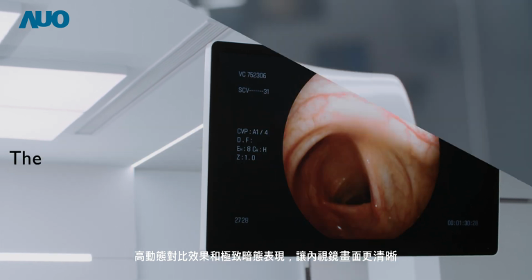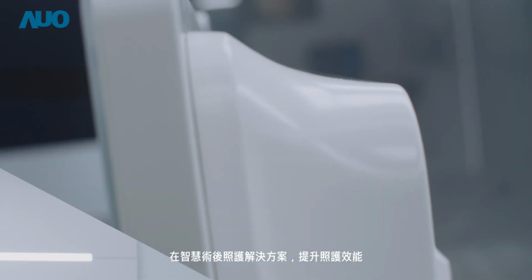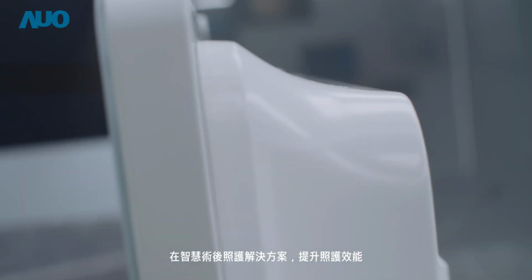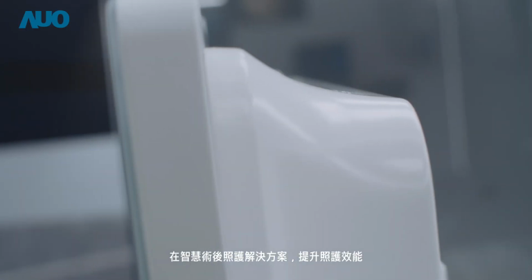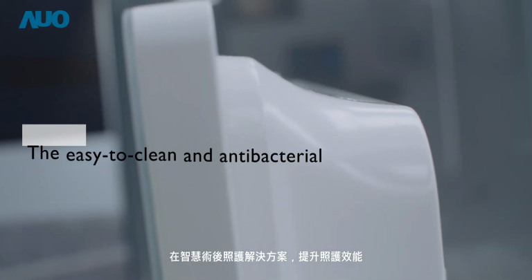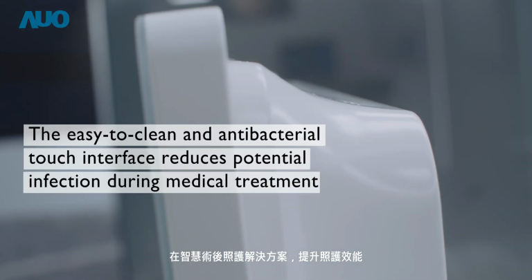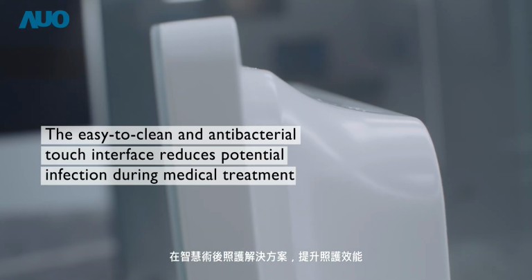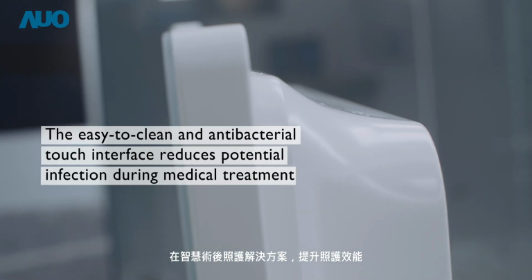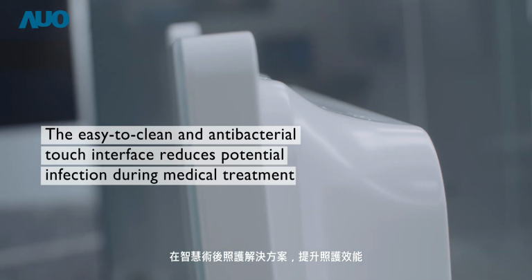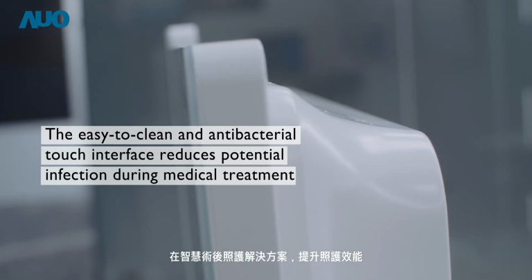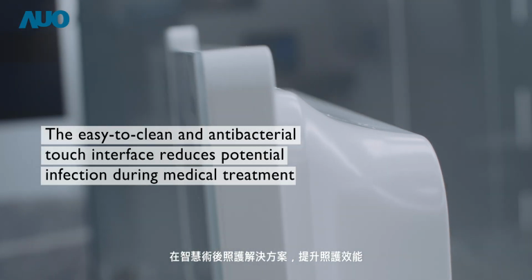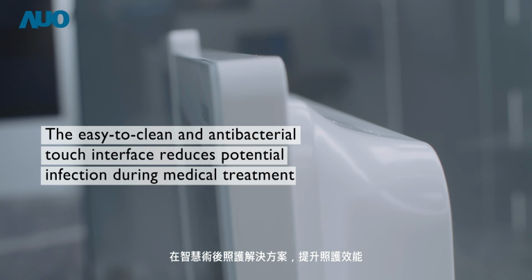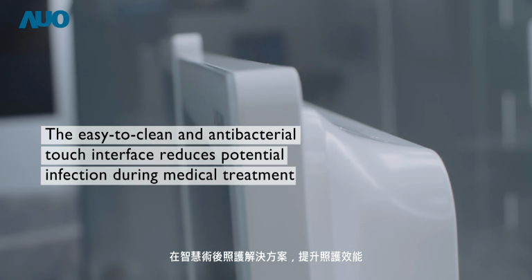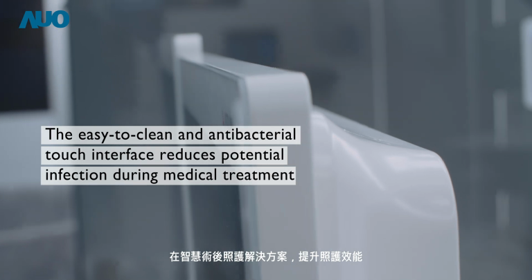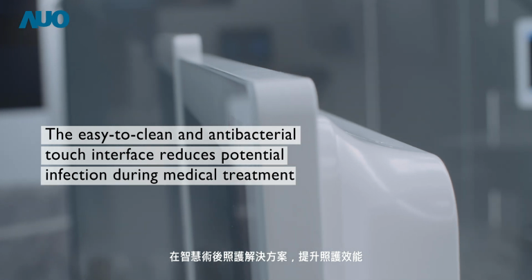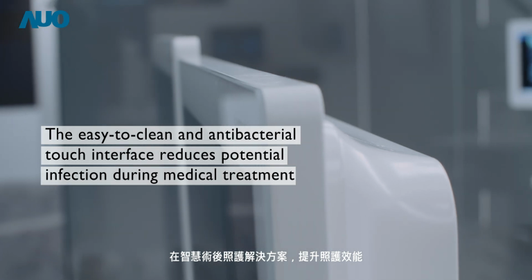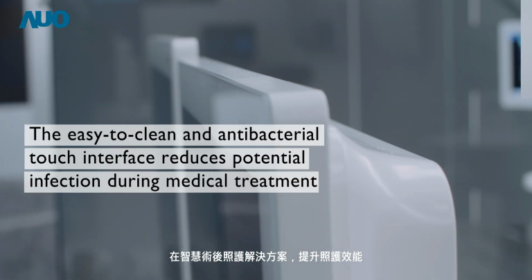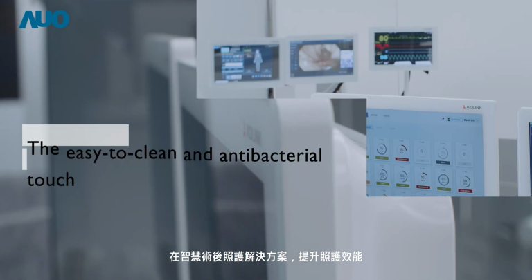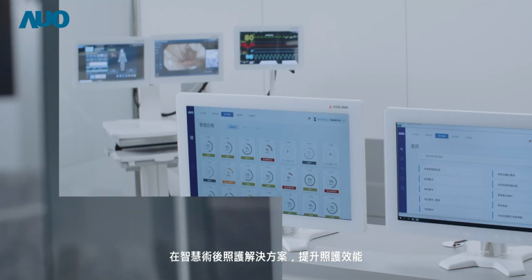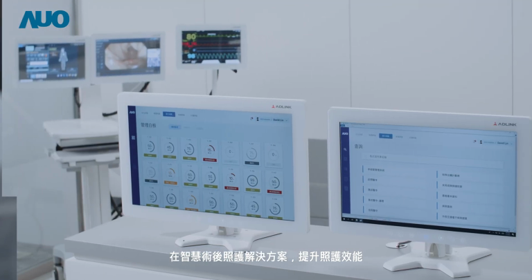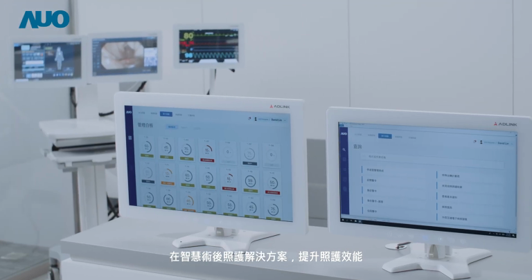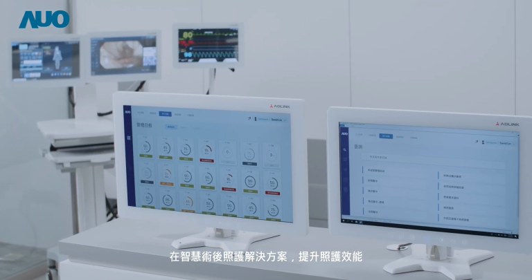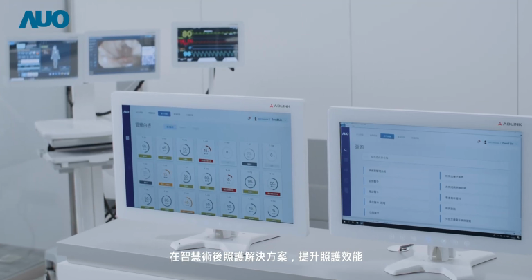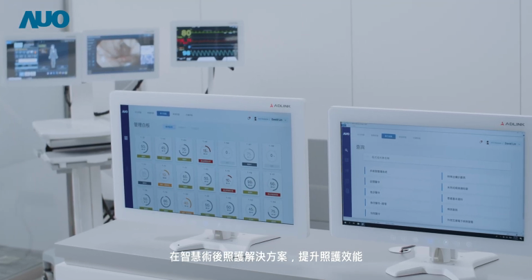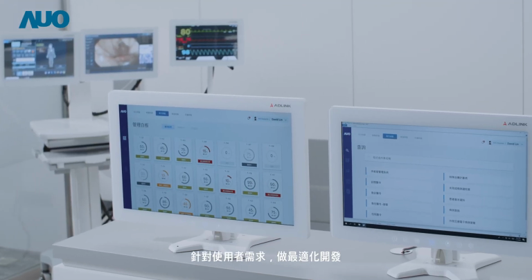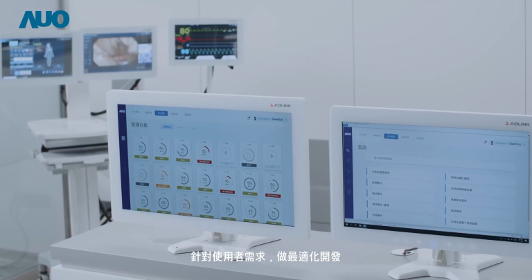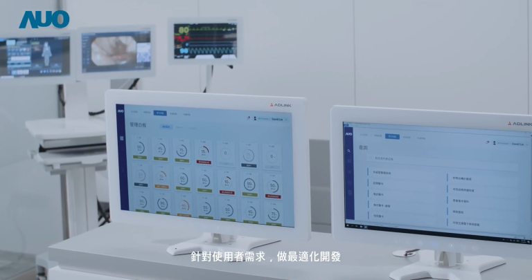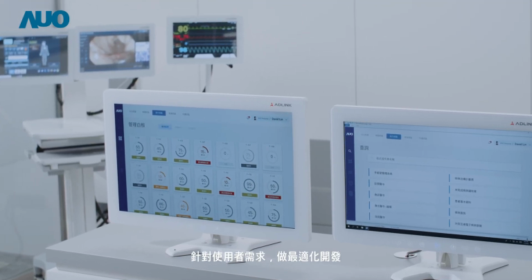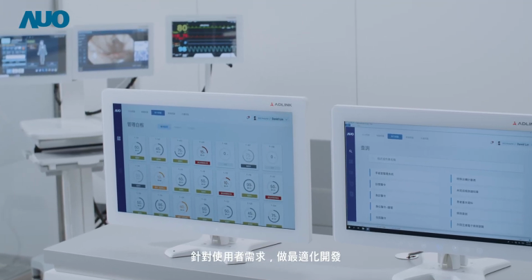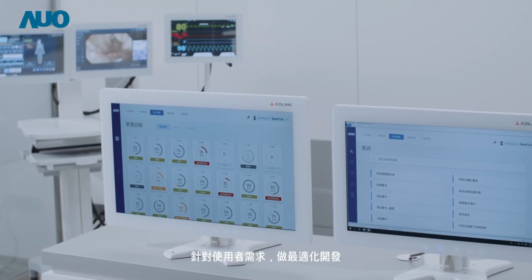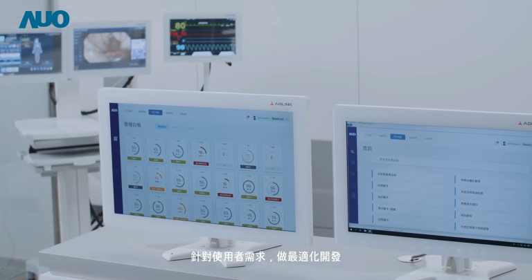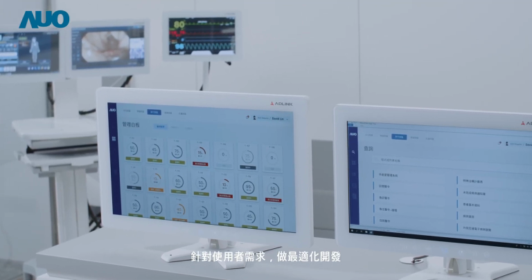Our smart post-operative care solutions optimize the quality of post-operative care based on users' needs.